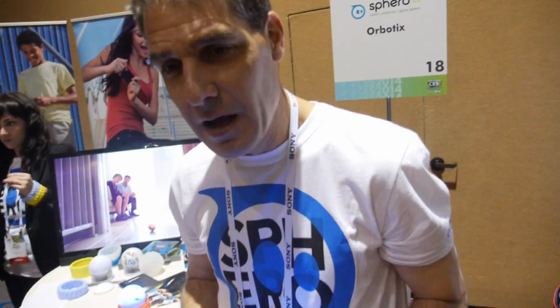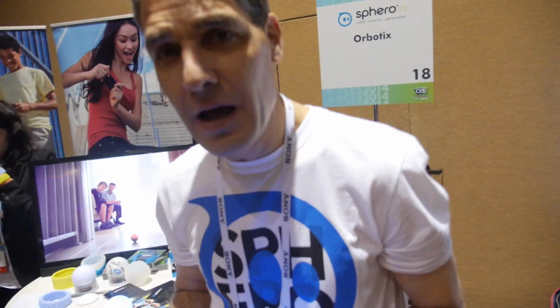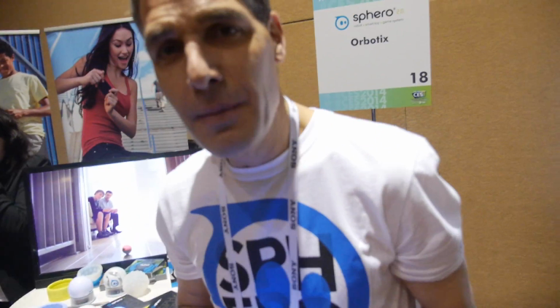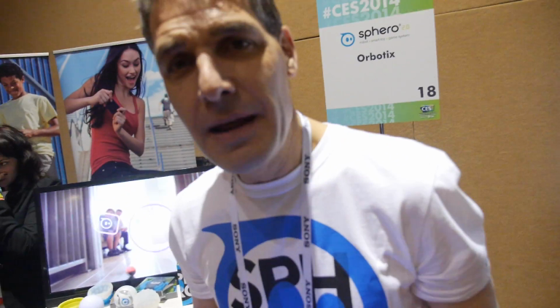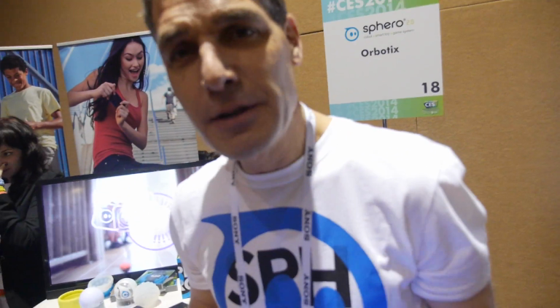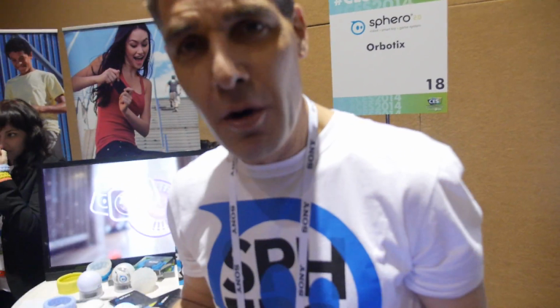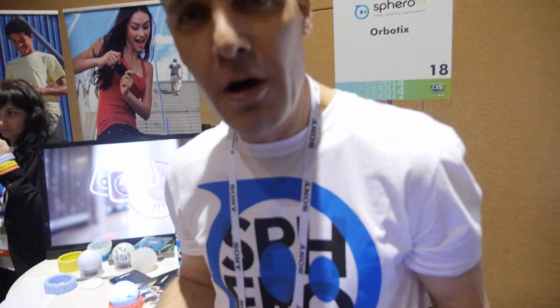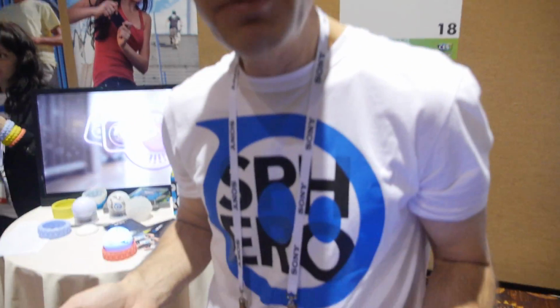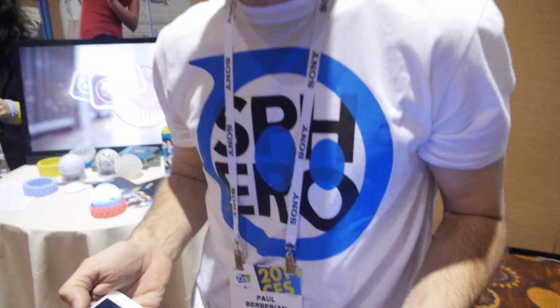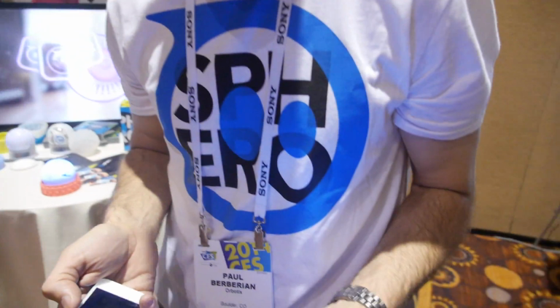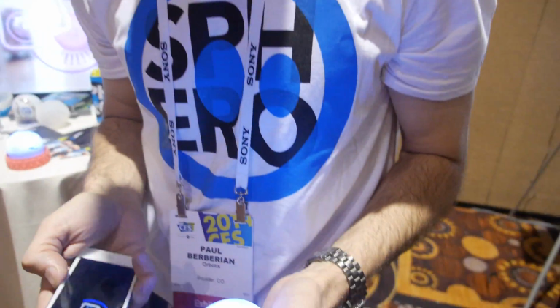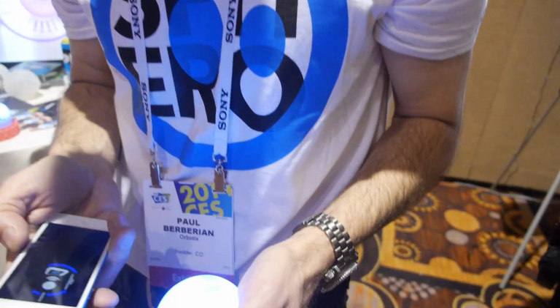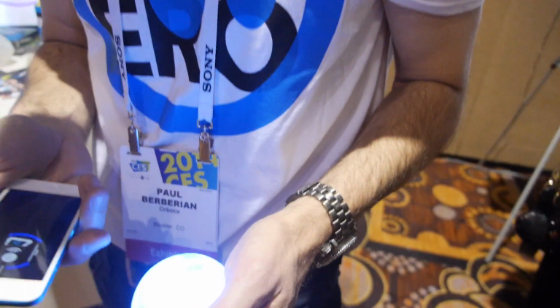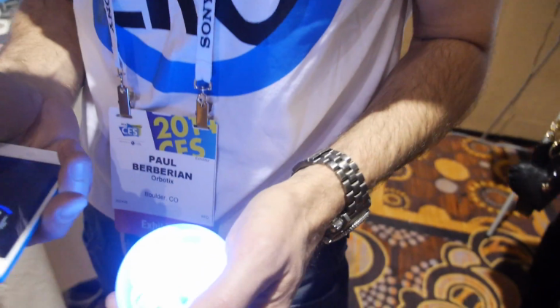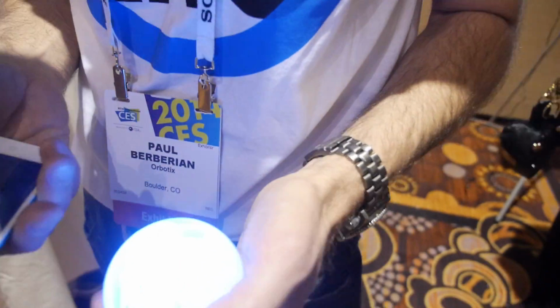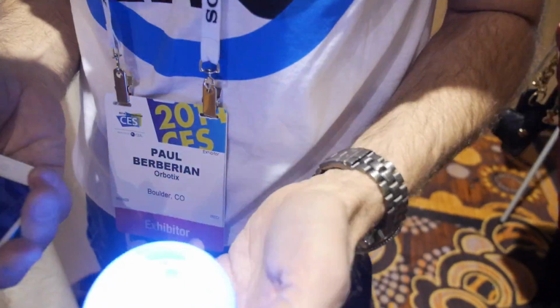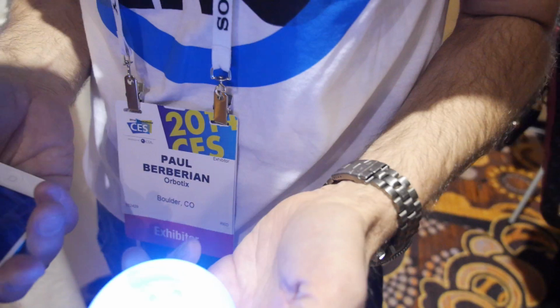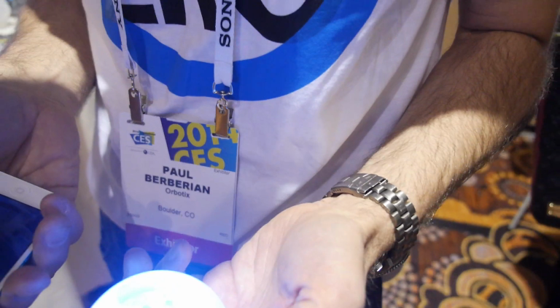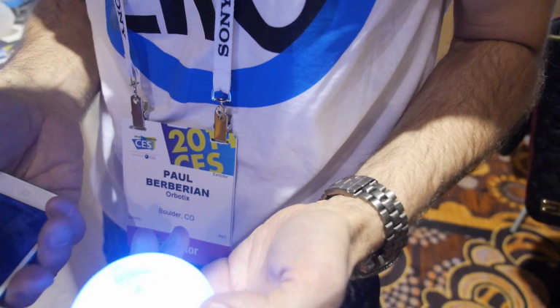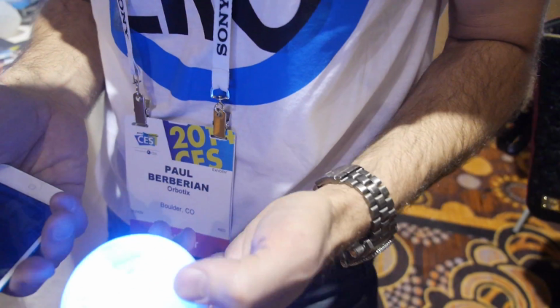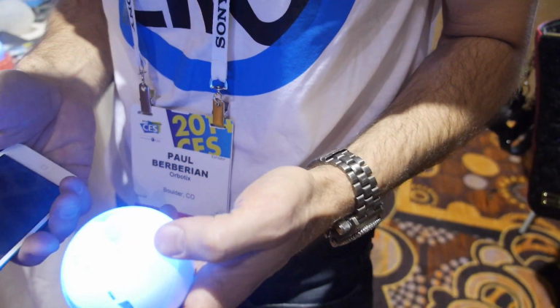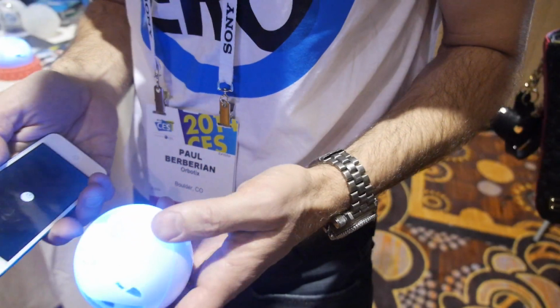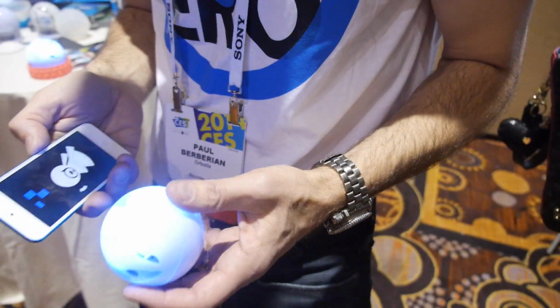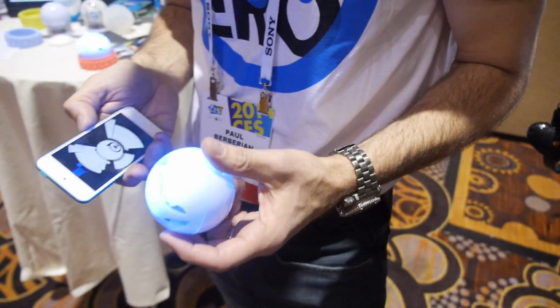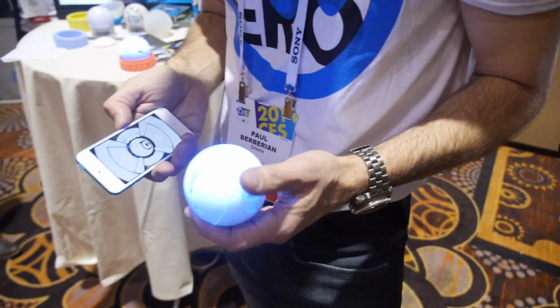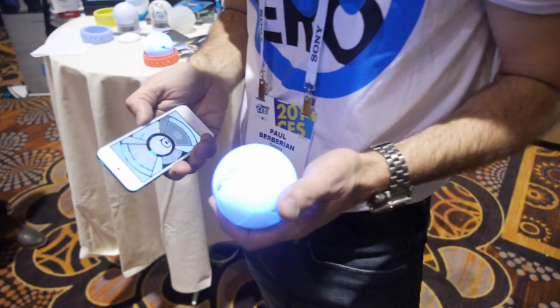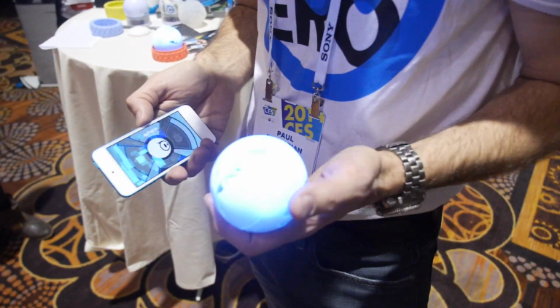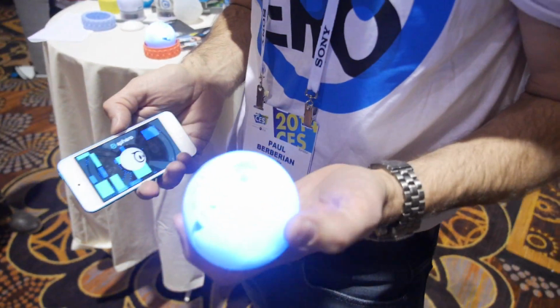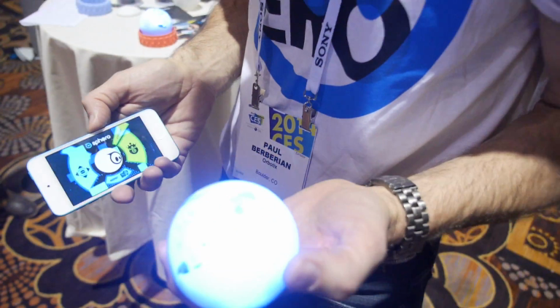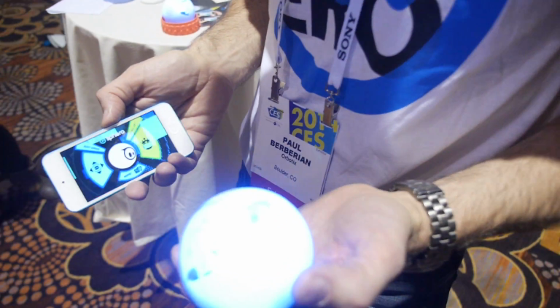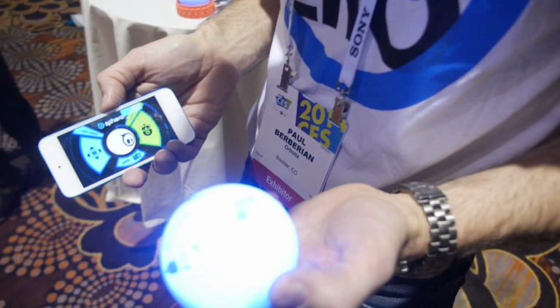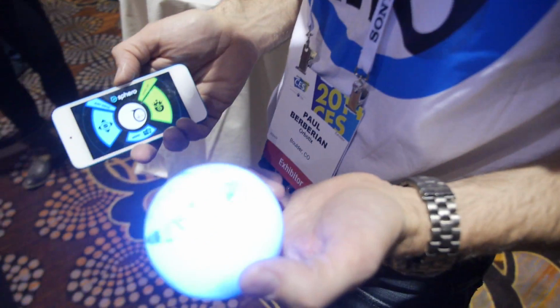My name is Paul Berberian. I'm the CEO of Orbotics and we are the creators of Sphero.